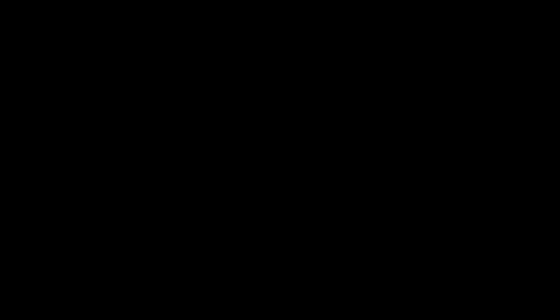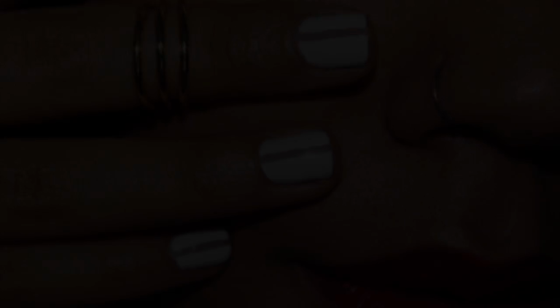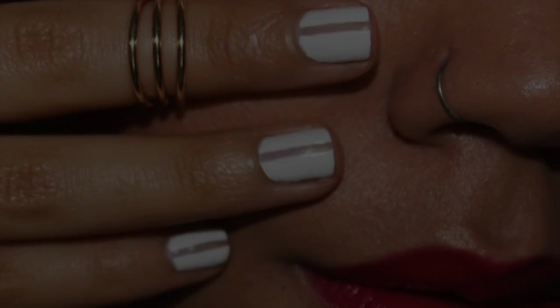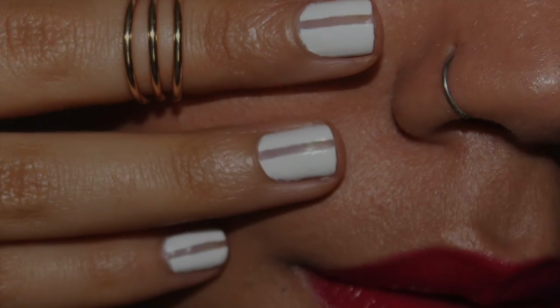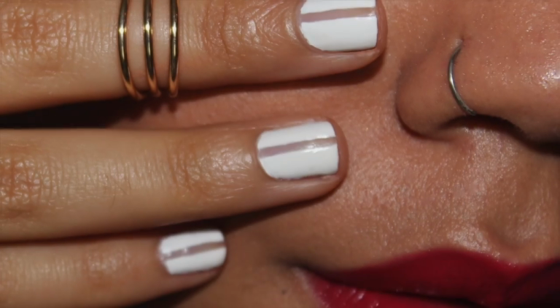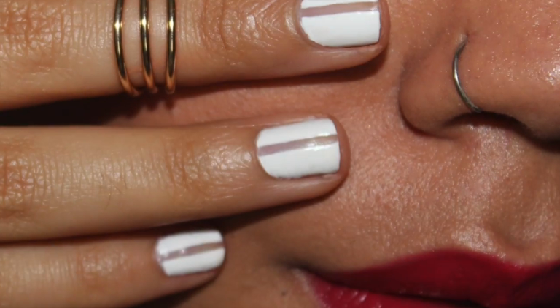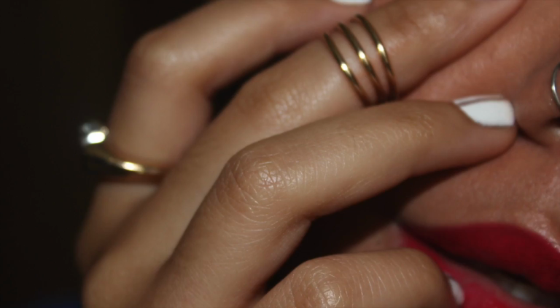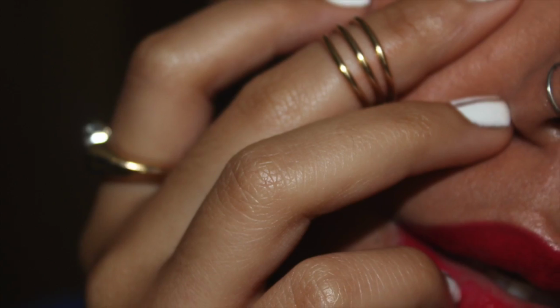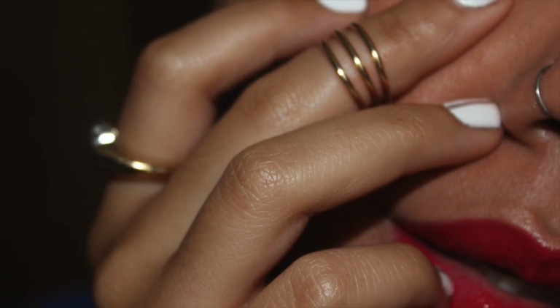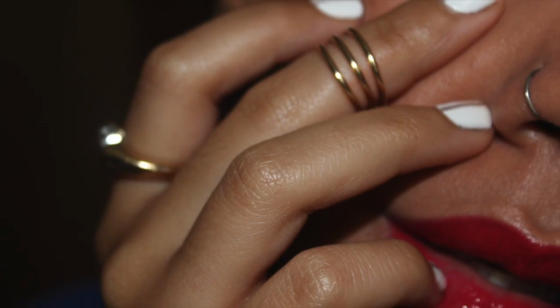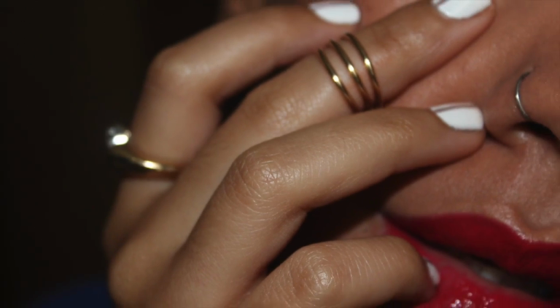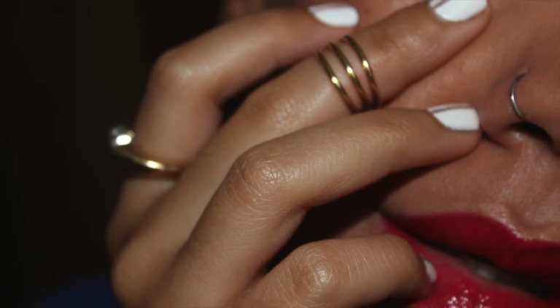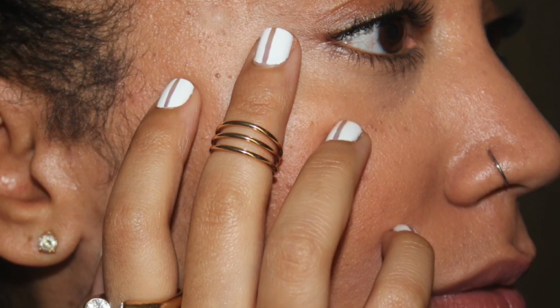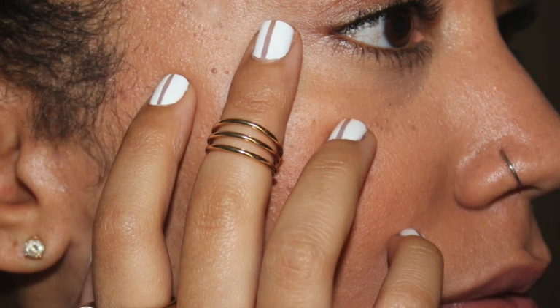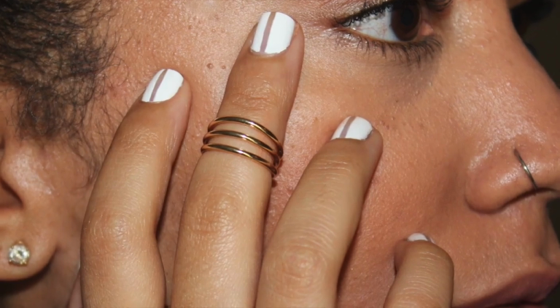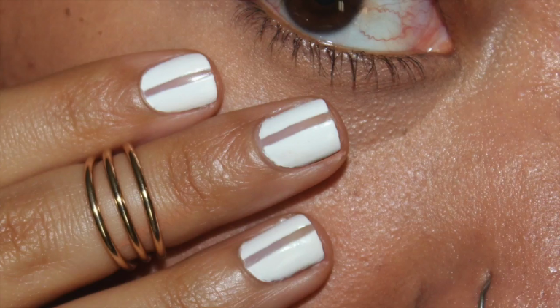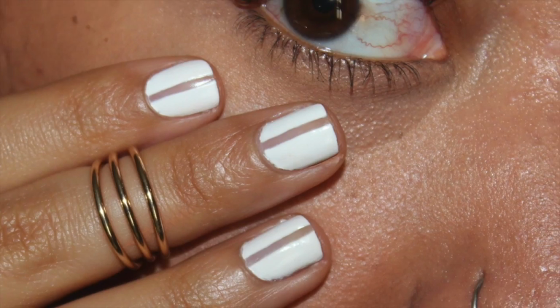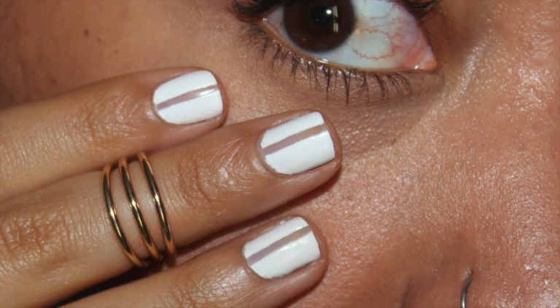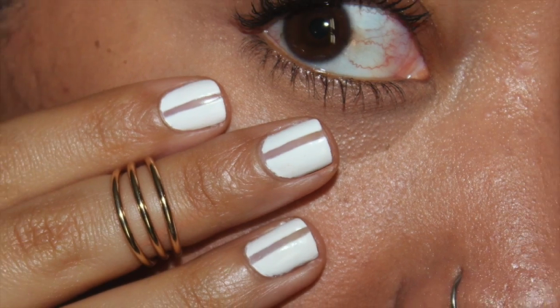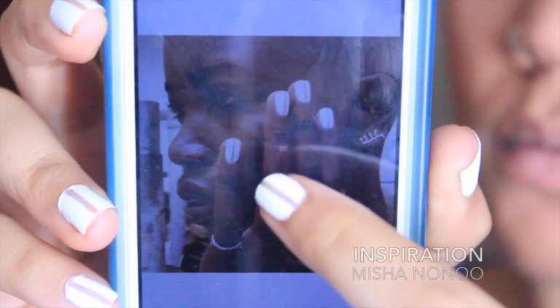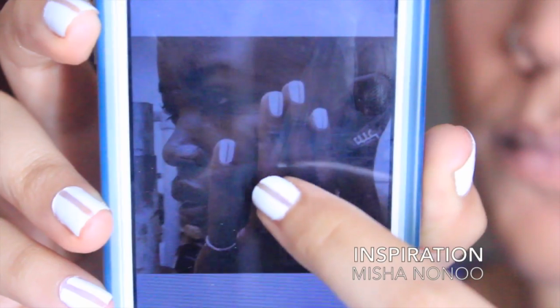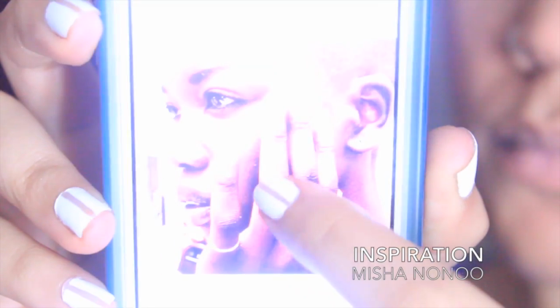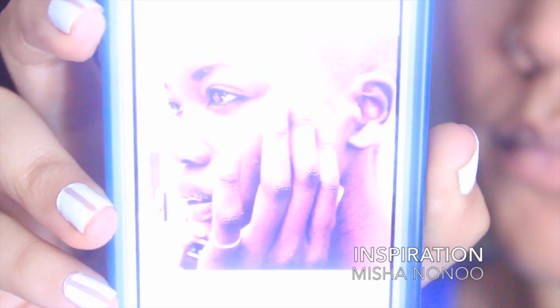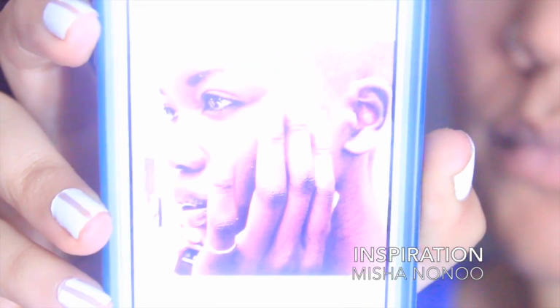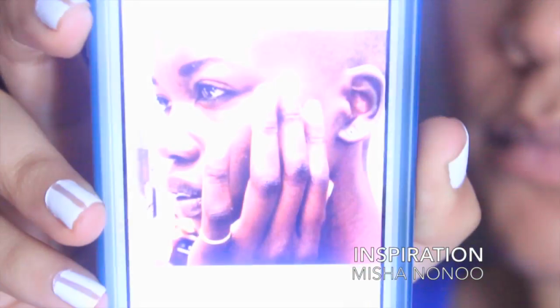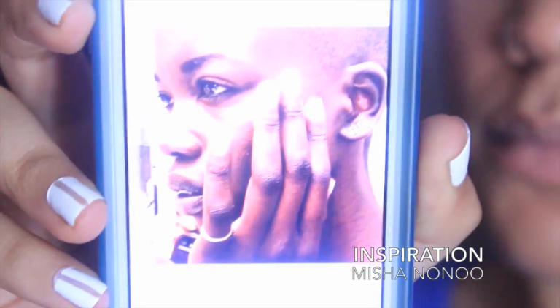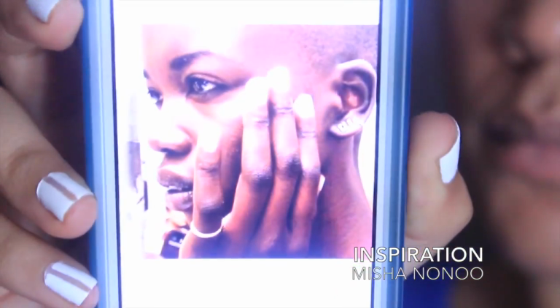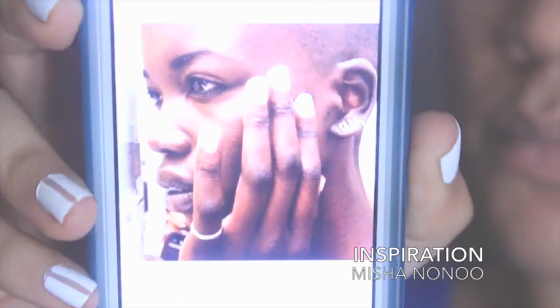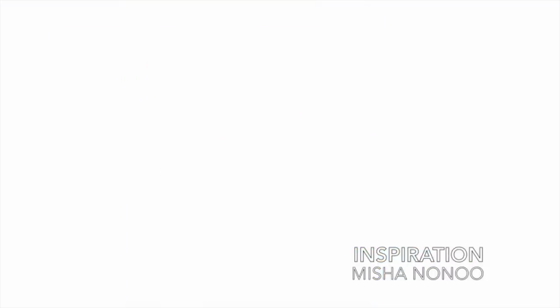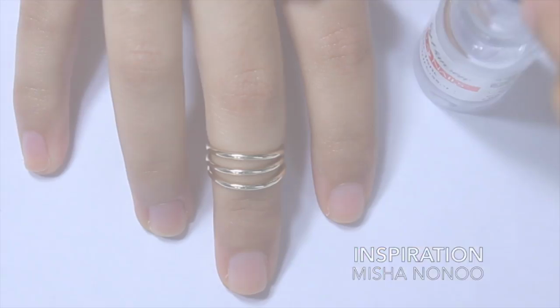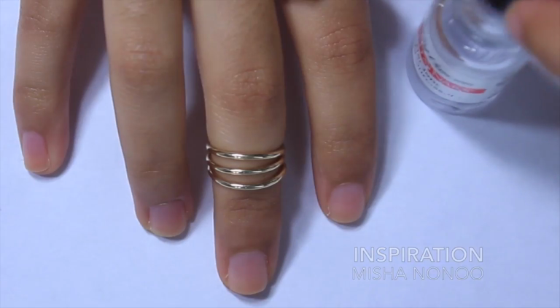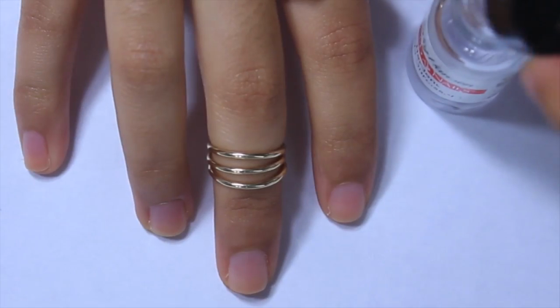Oh snap! It's been a few years, but here's a nail tutorial inspired by New York Fashion Week. So let's go.